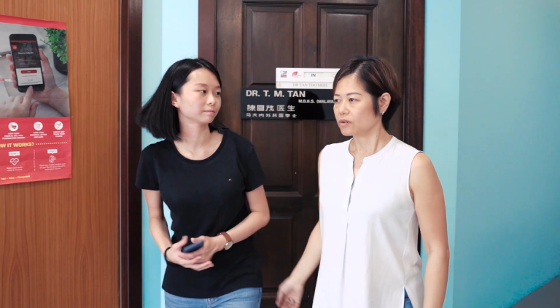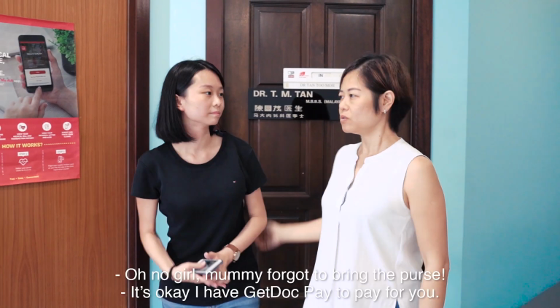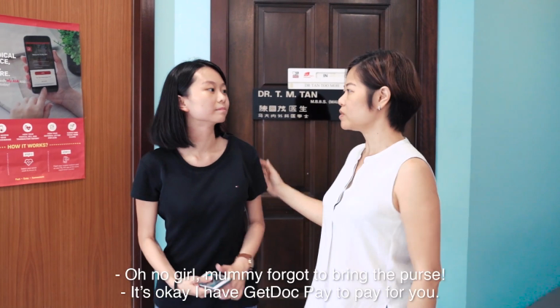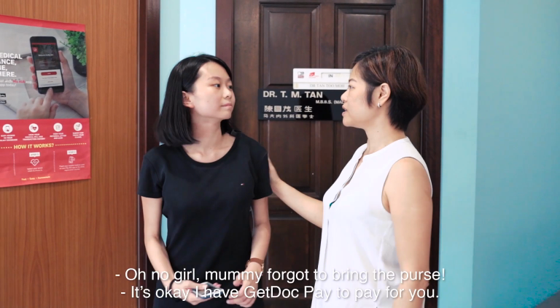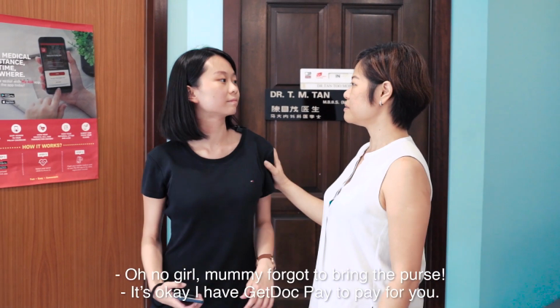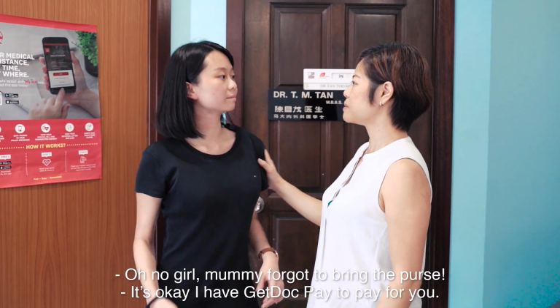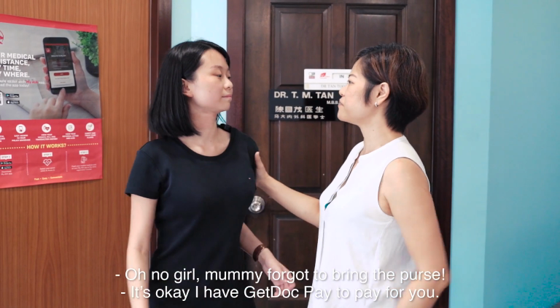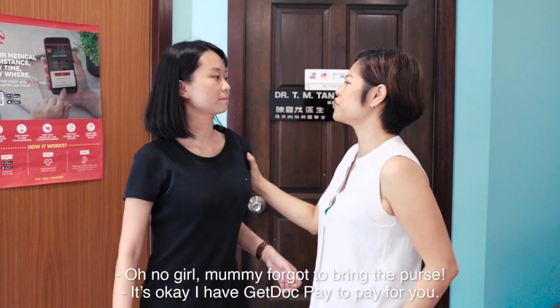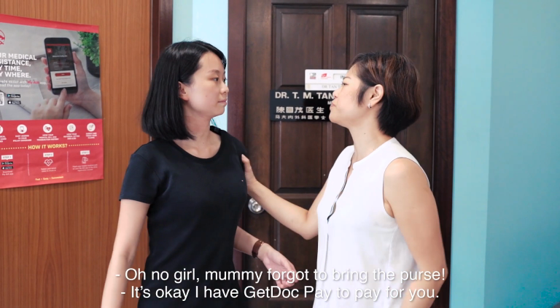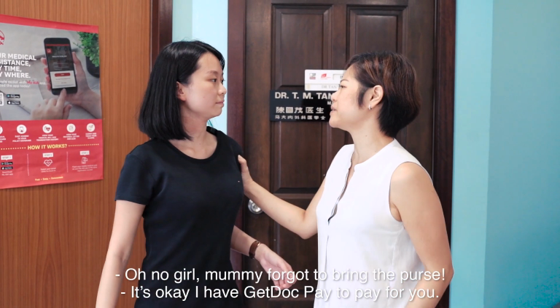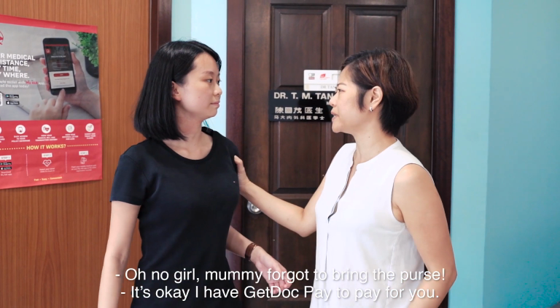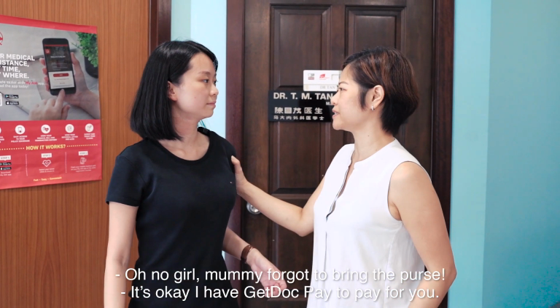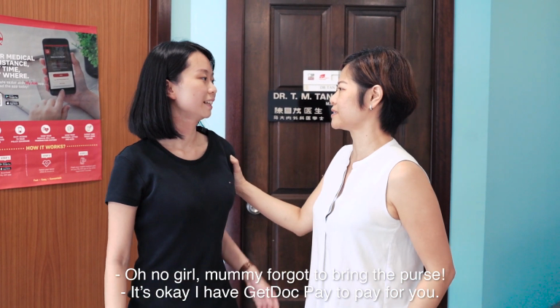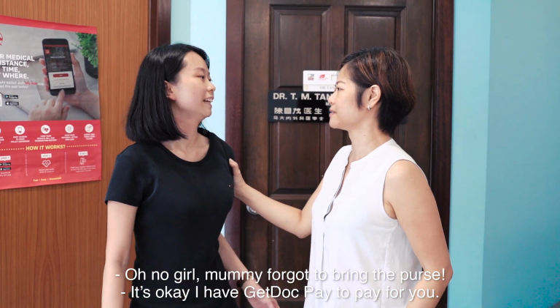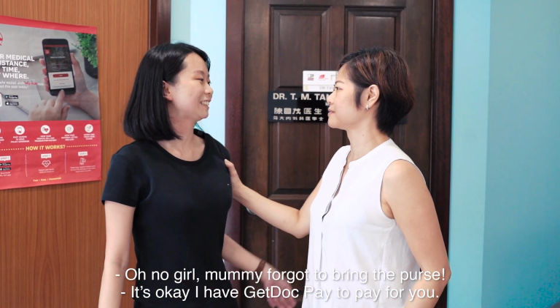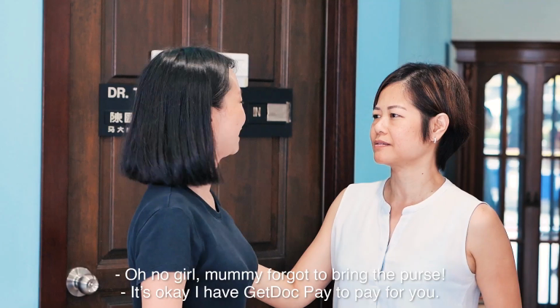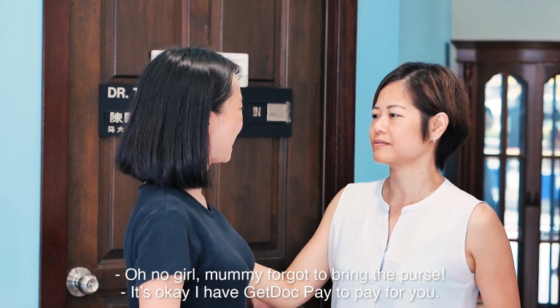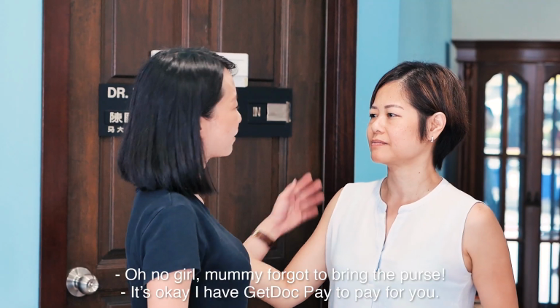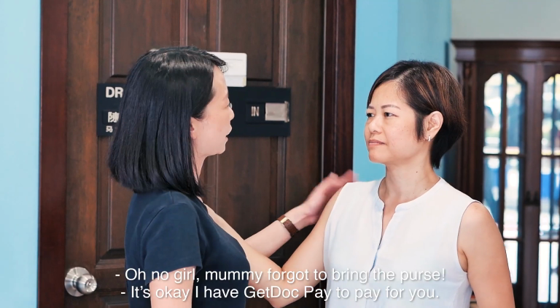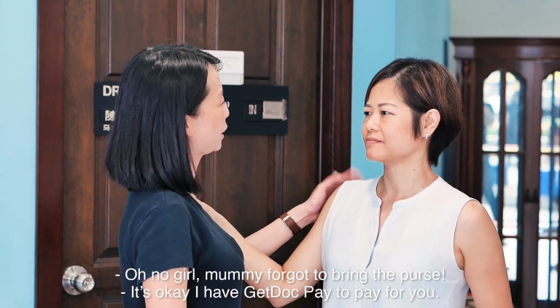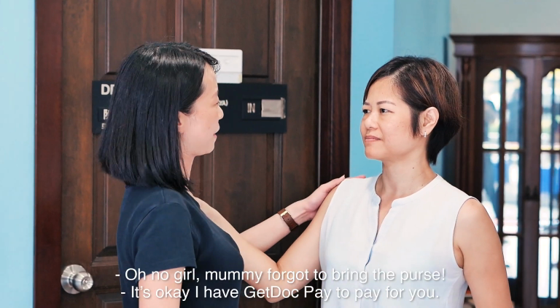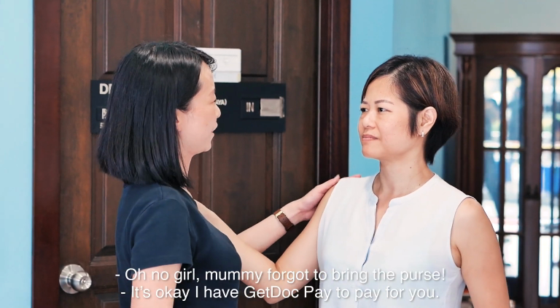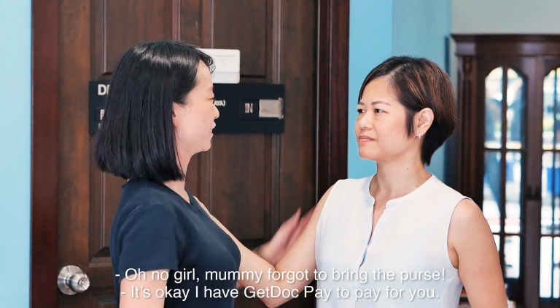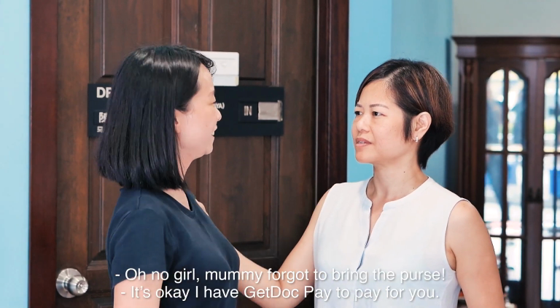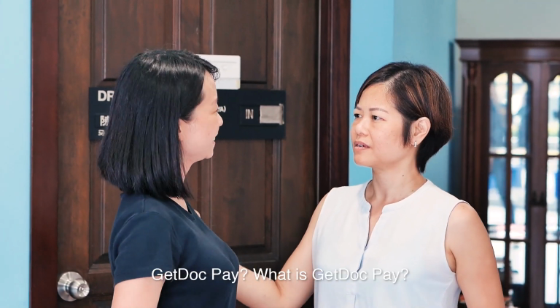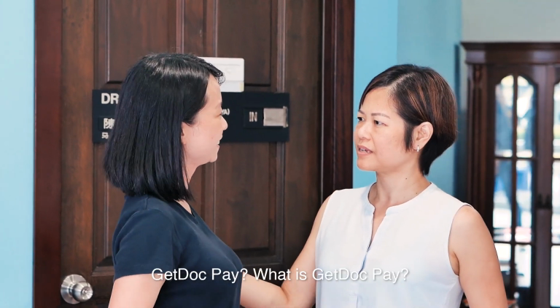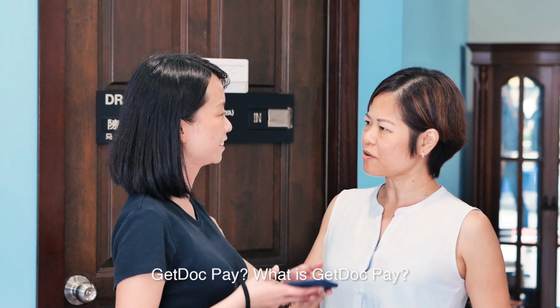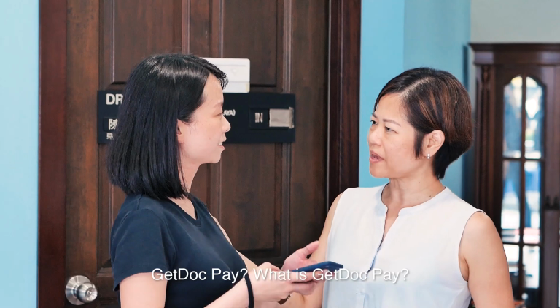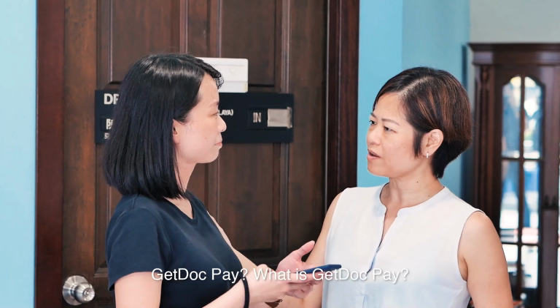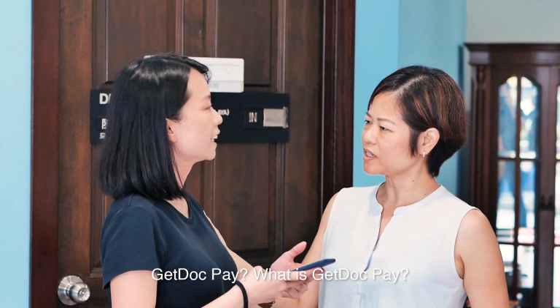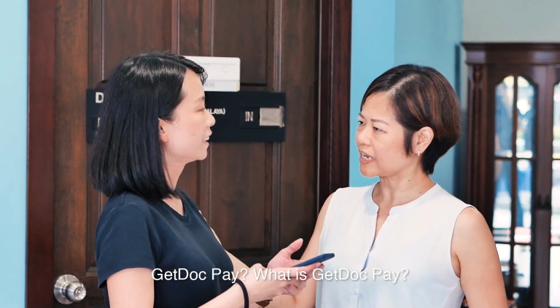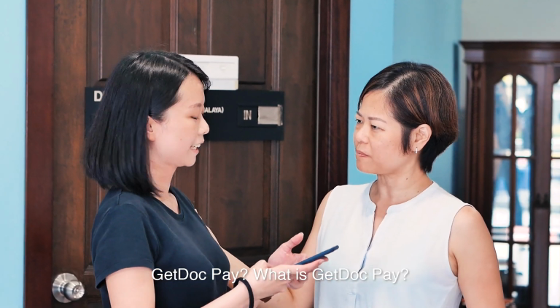Oh no girl, mommy forgot to bring the purse. It's okay, I have GetDoc Pay to pay for you. GetDoc Pay? What's GetDoc Pay?